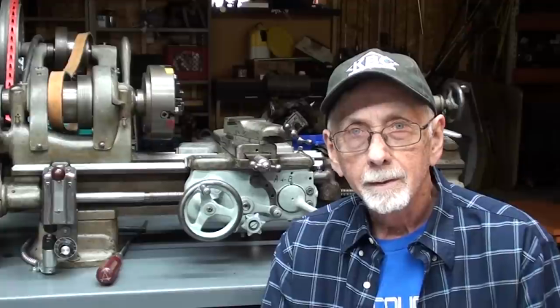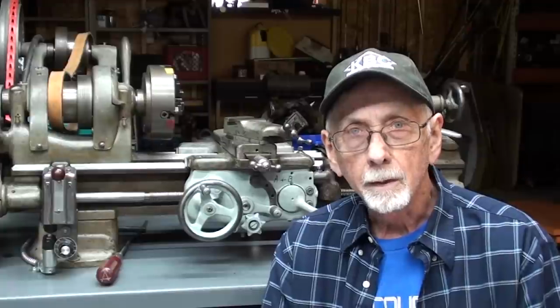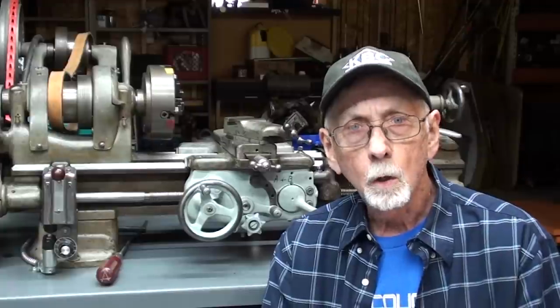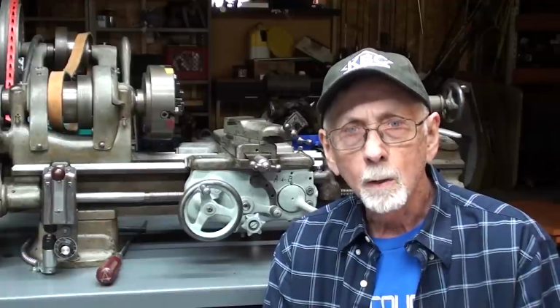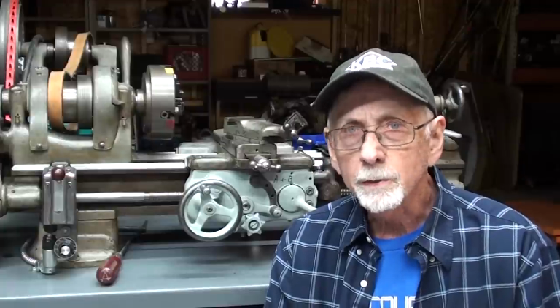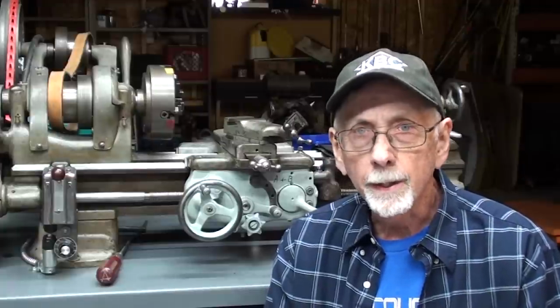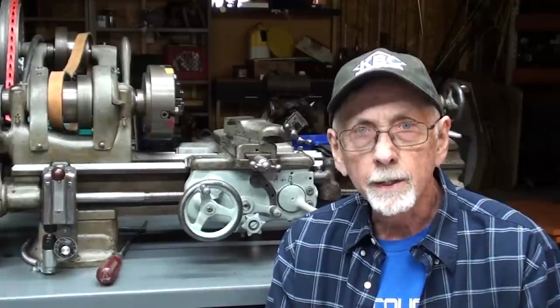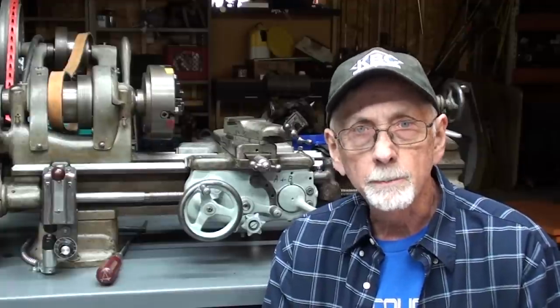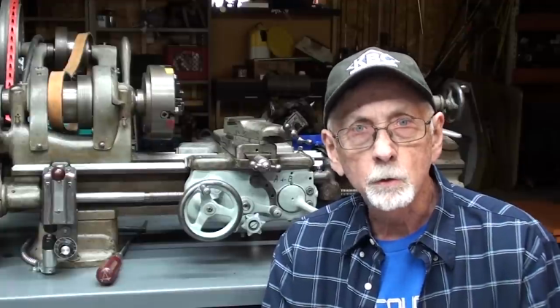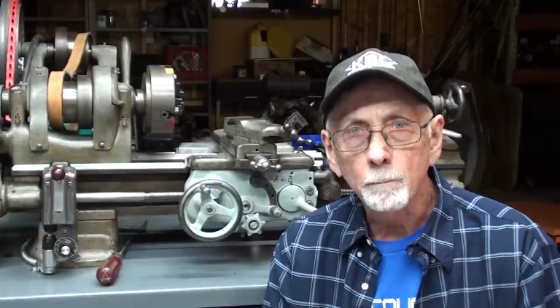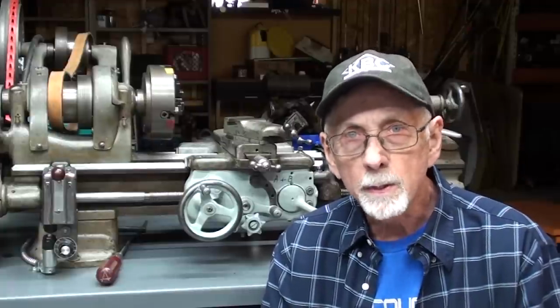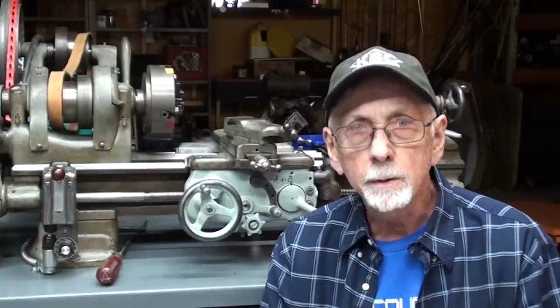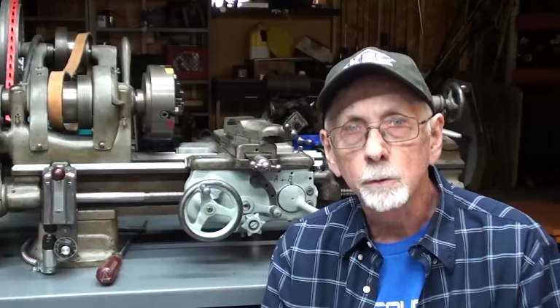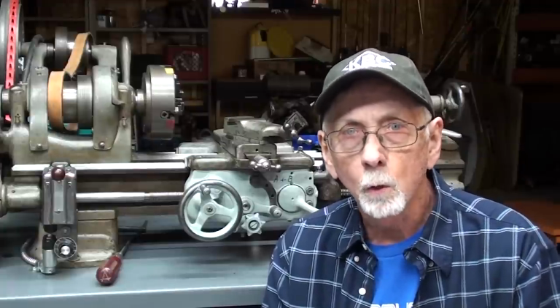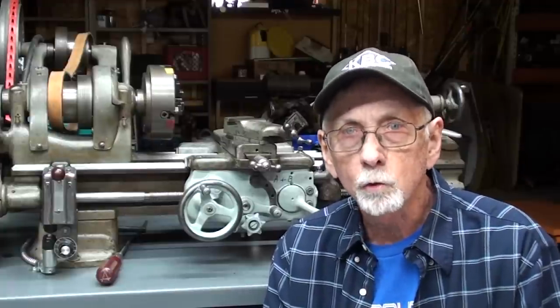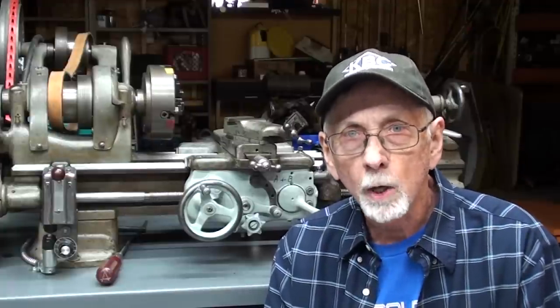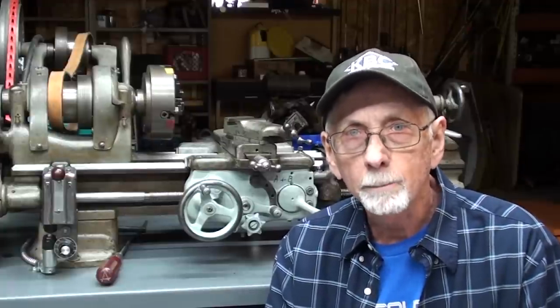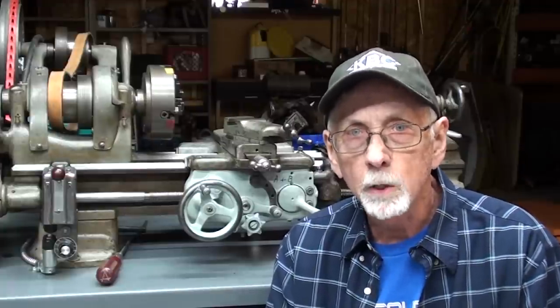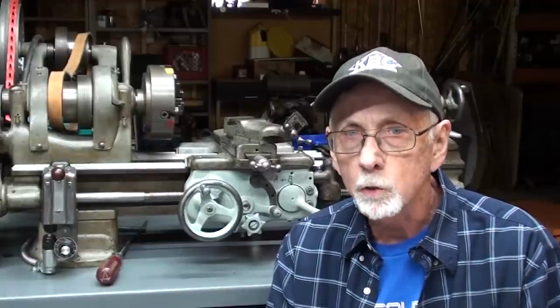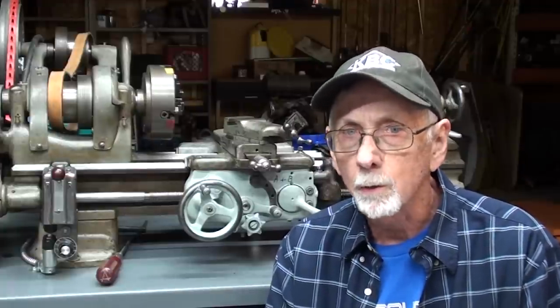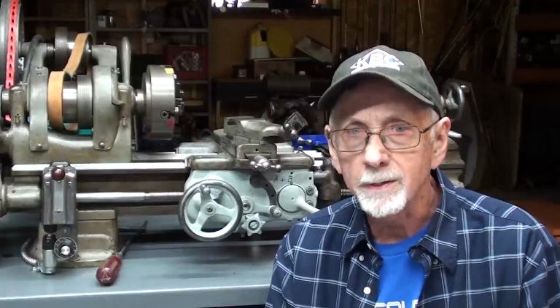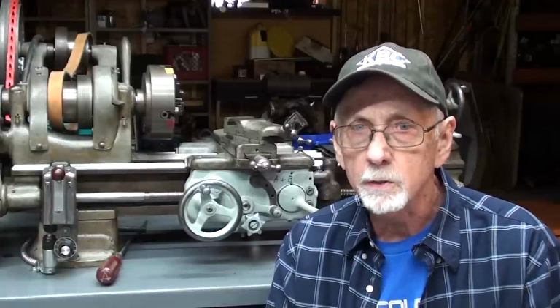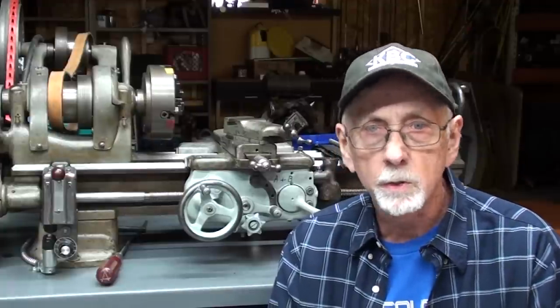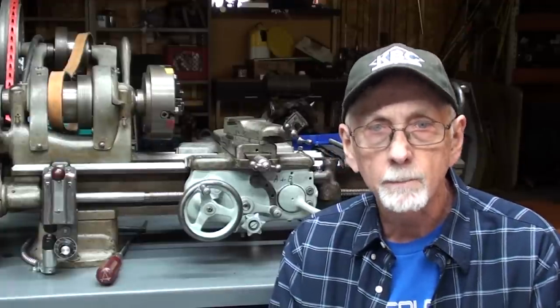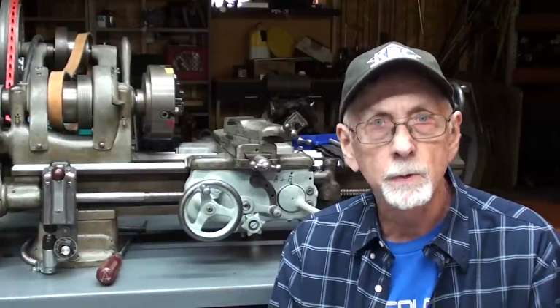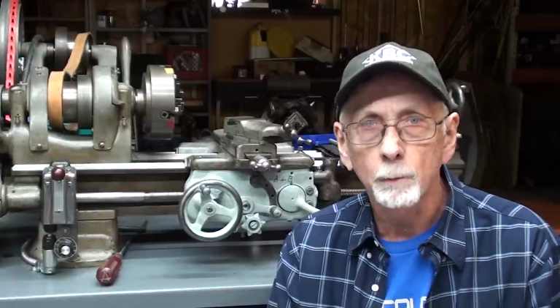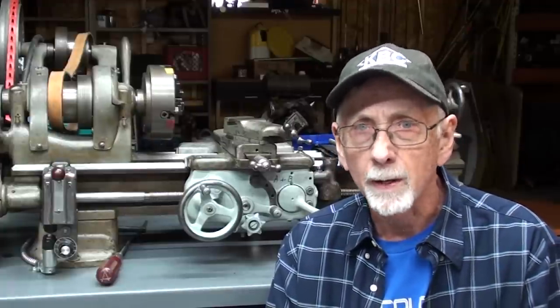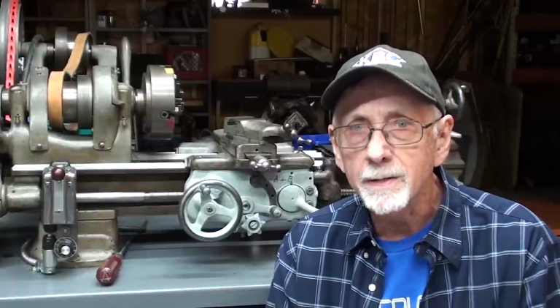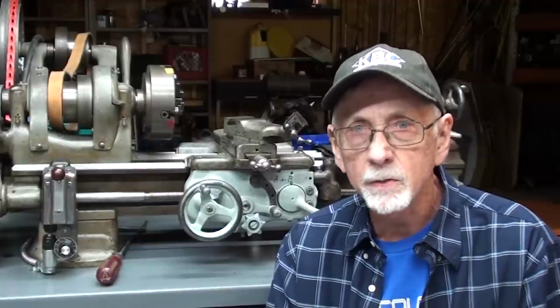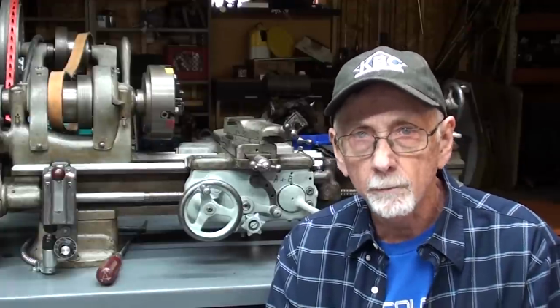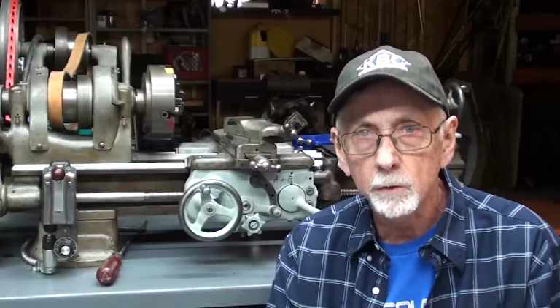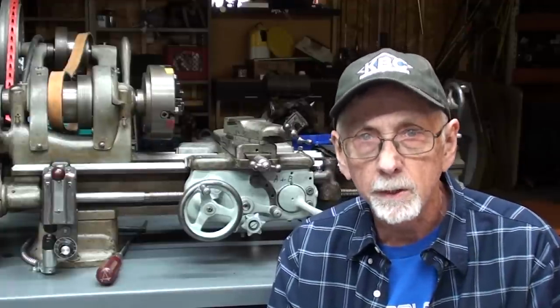Hello, once again, it's Mr. Pete, your old shop teacher, and this is tips number 817.